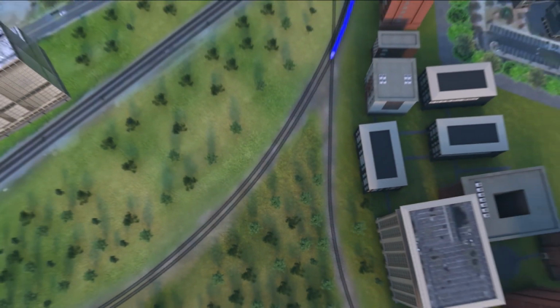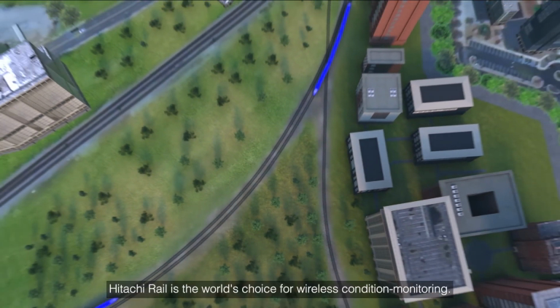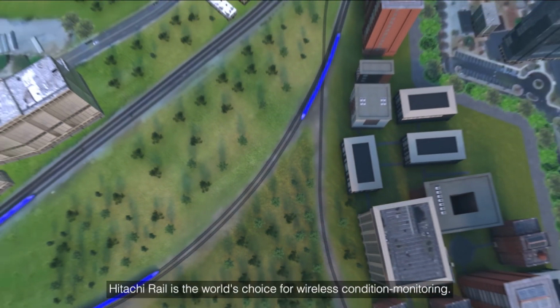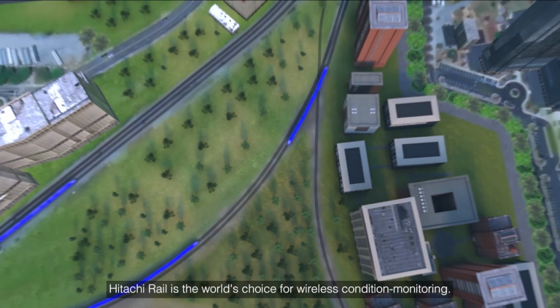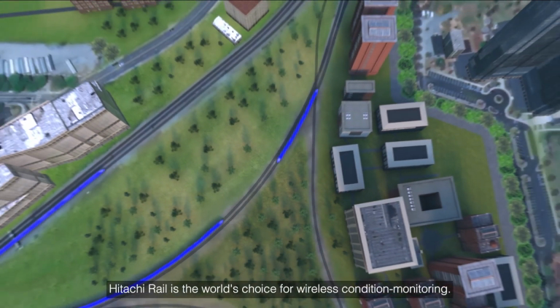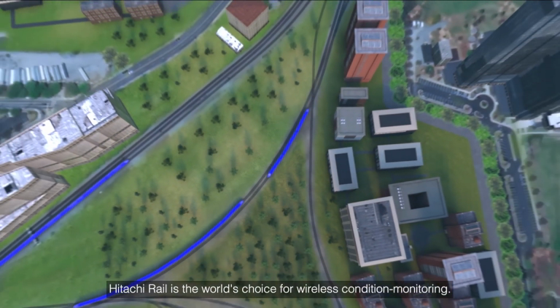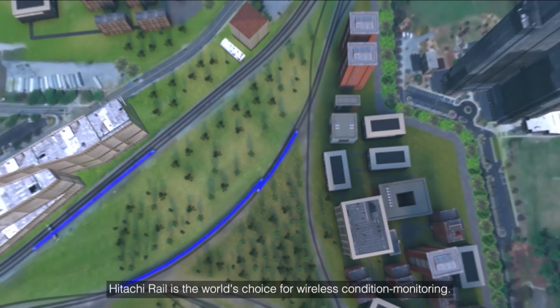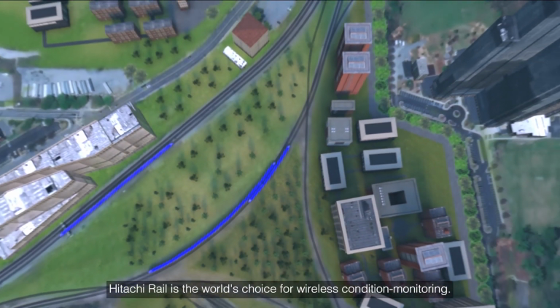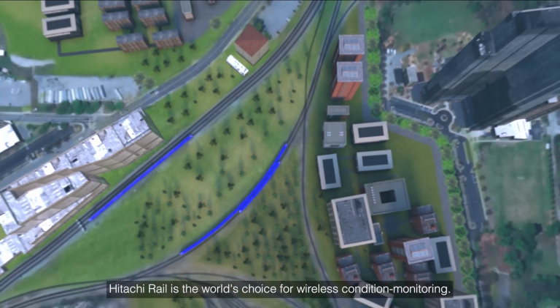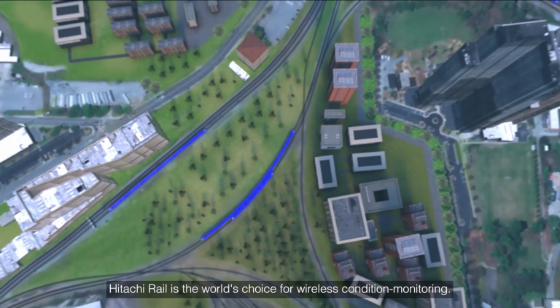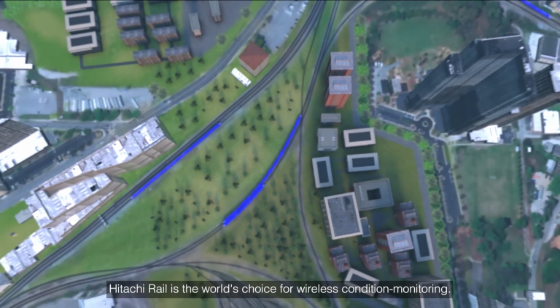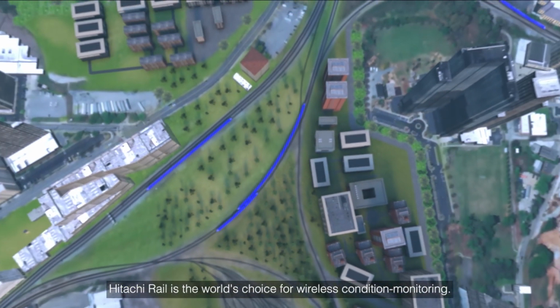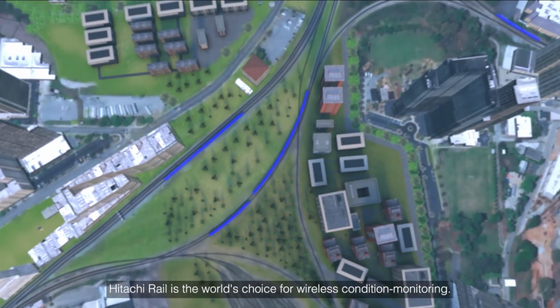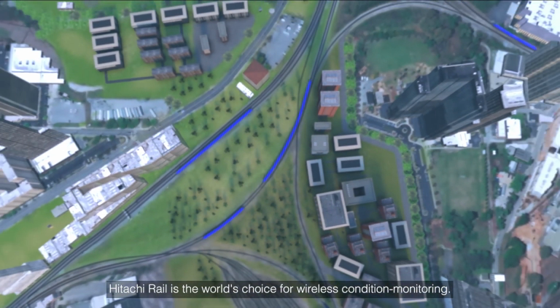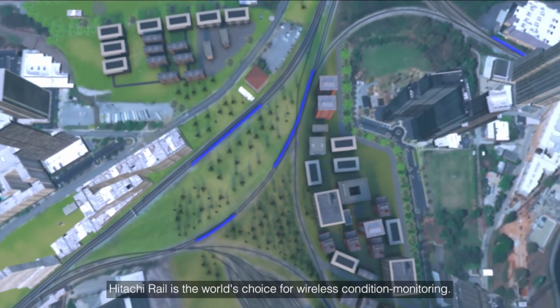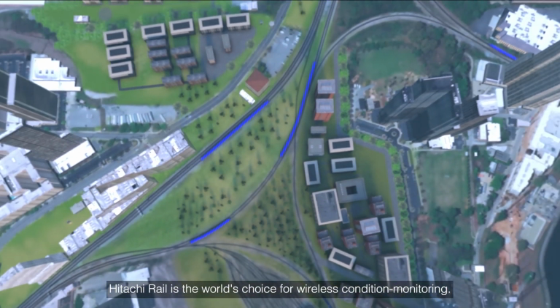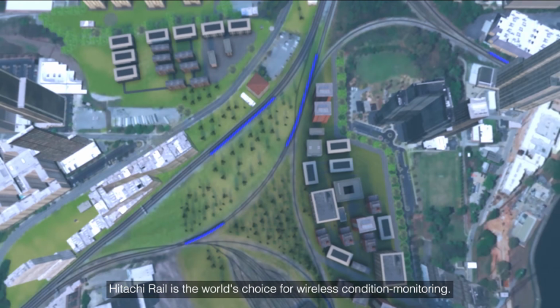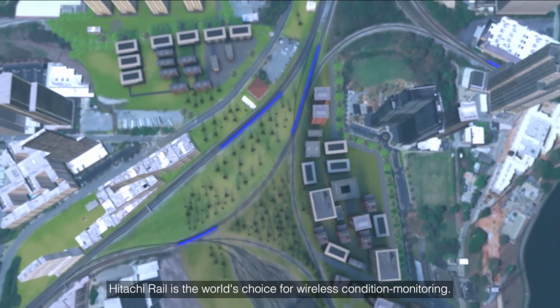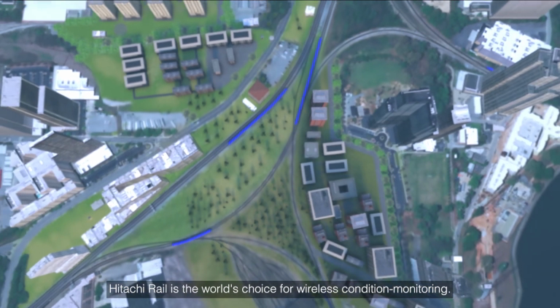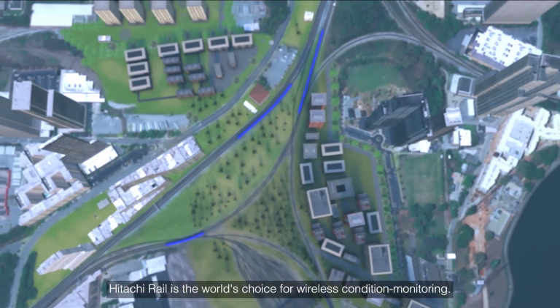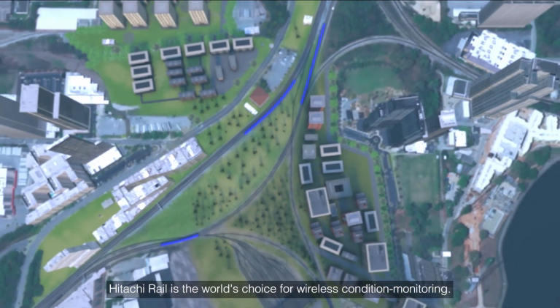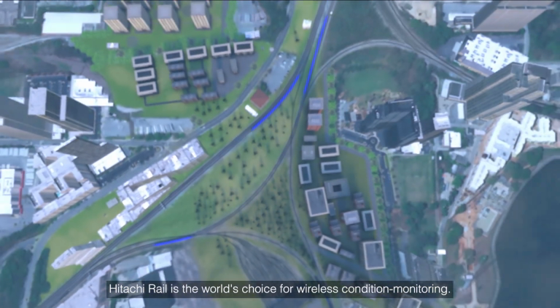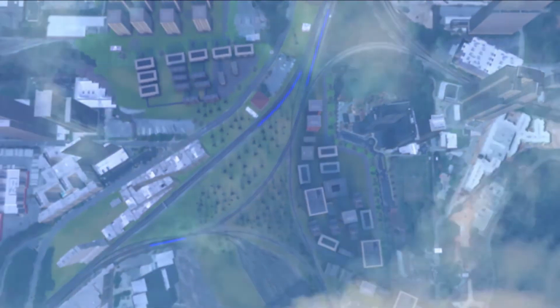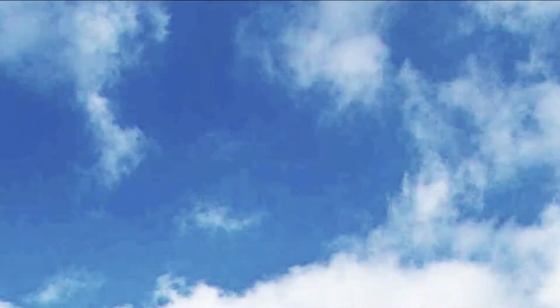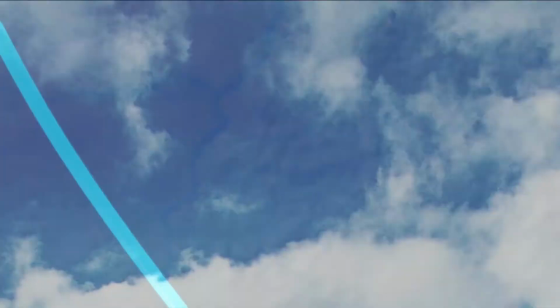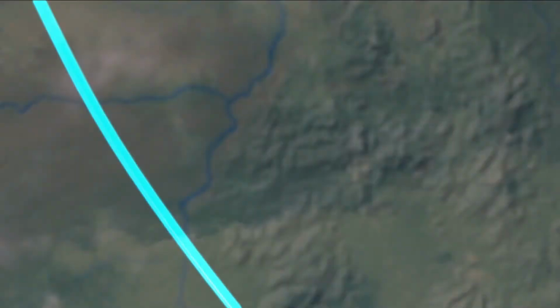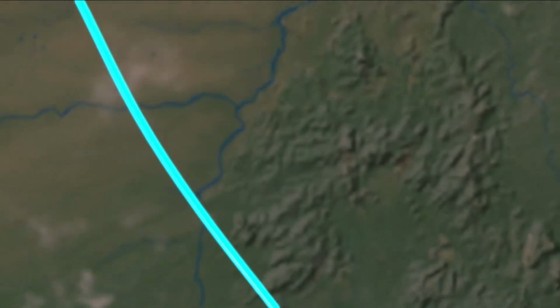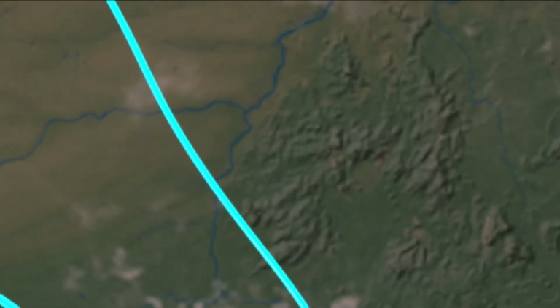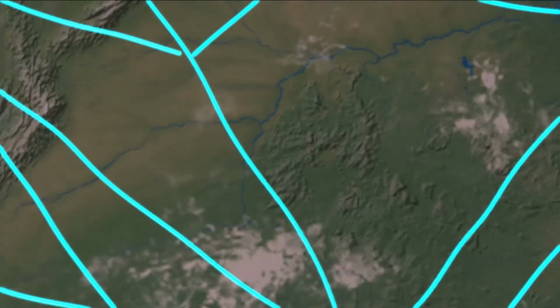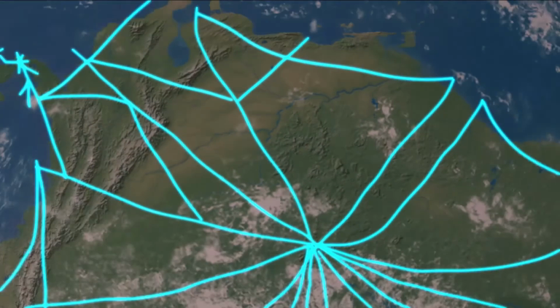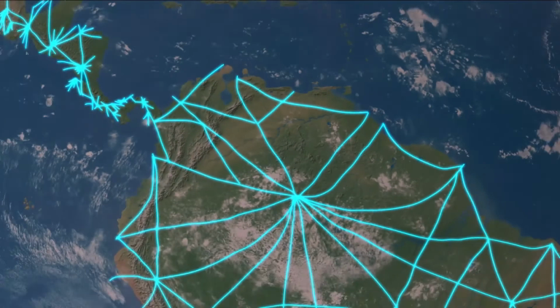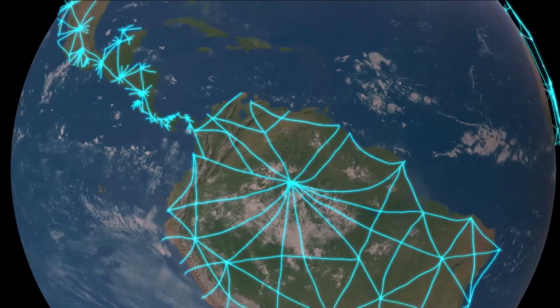Hitachi Rail is the world's first choice for wireless condition monitoring.